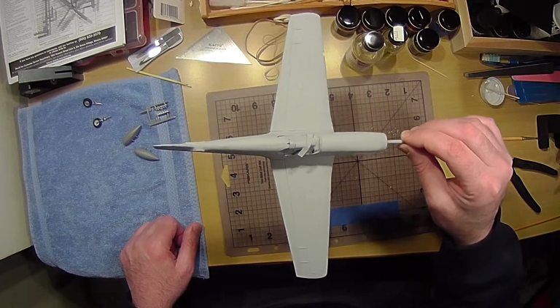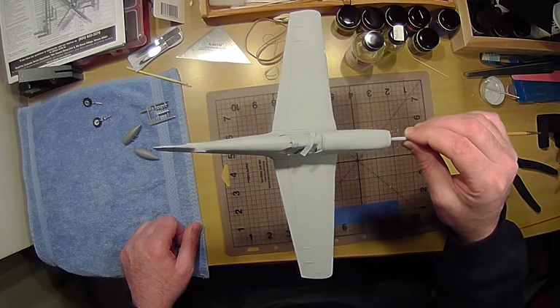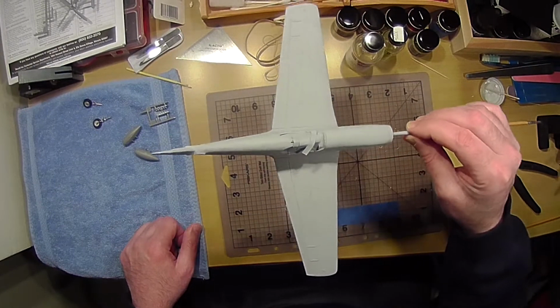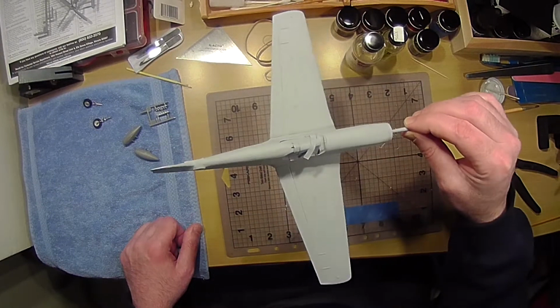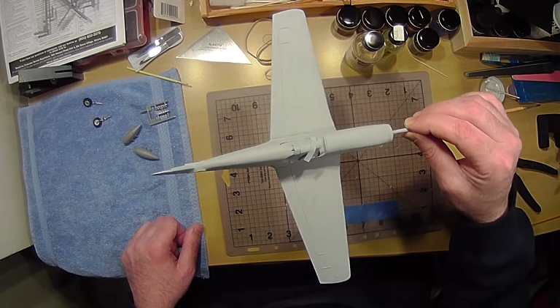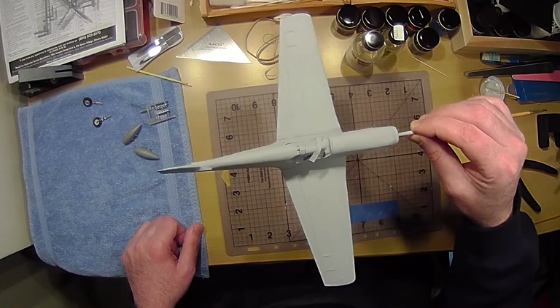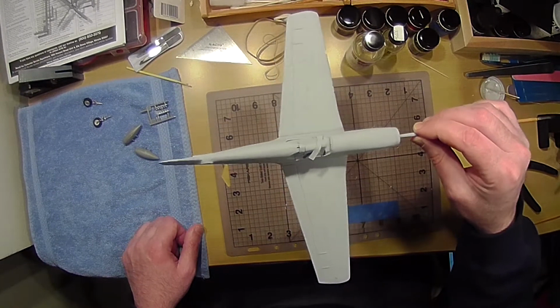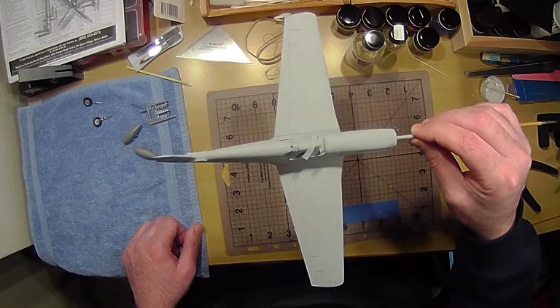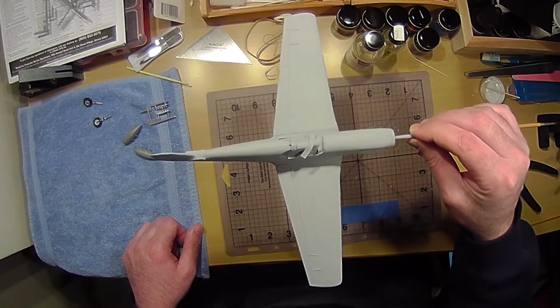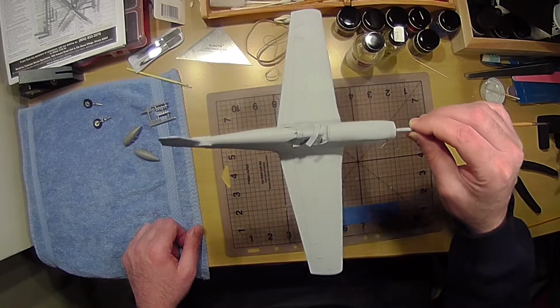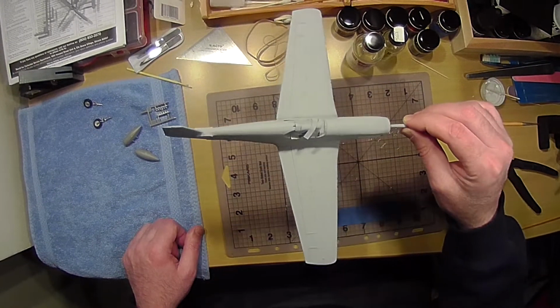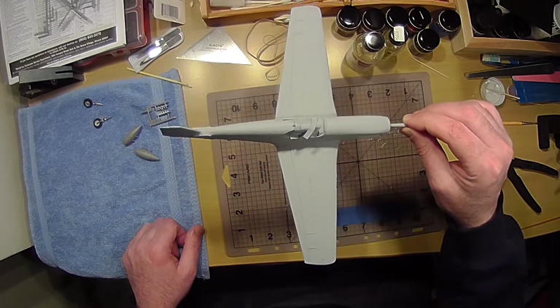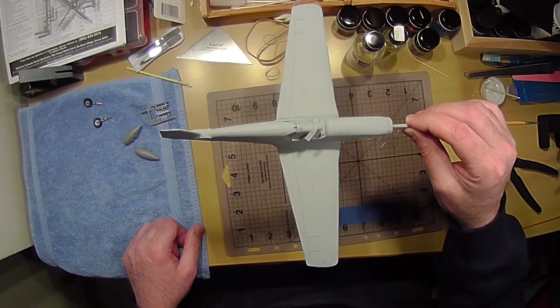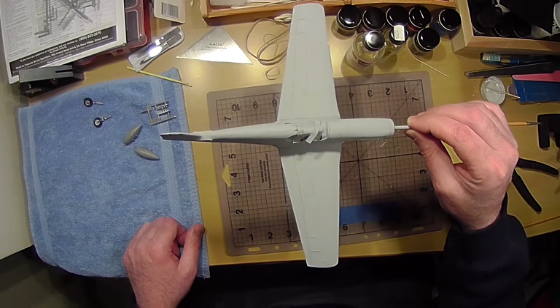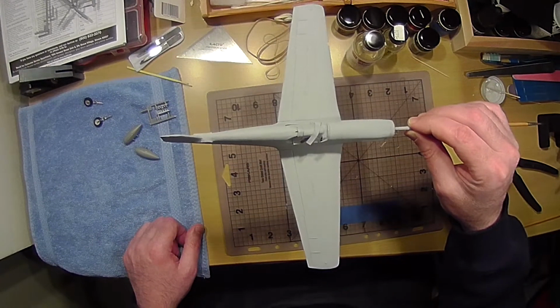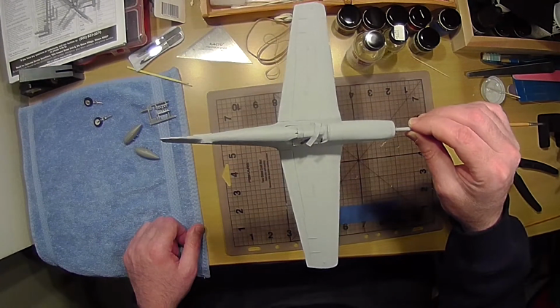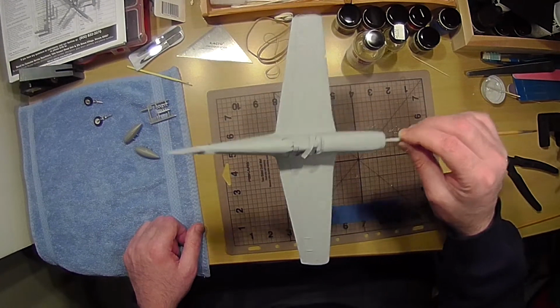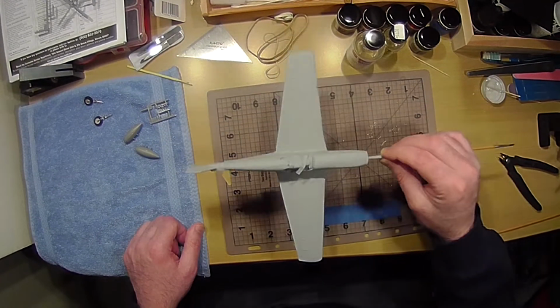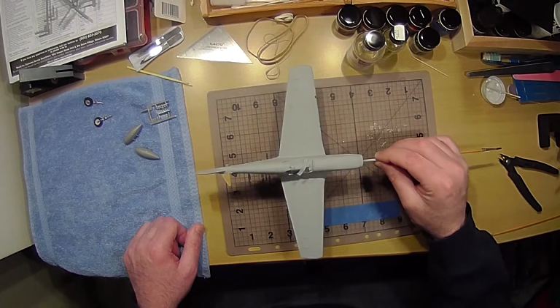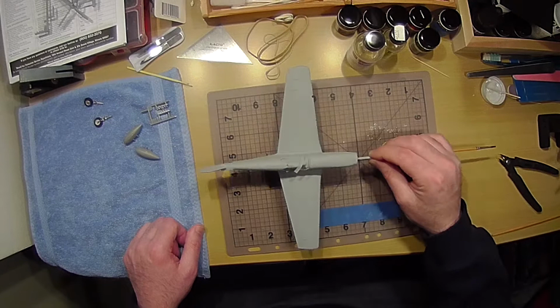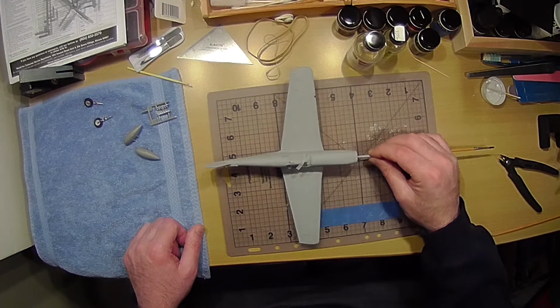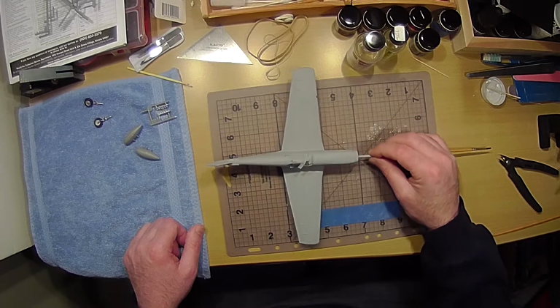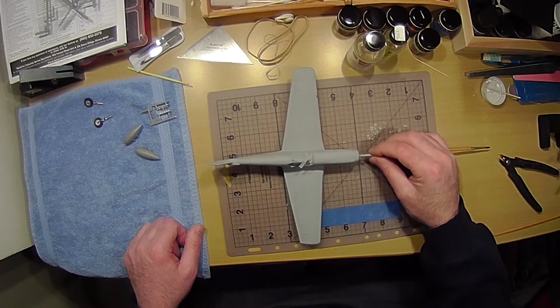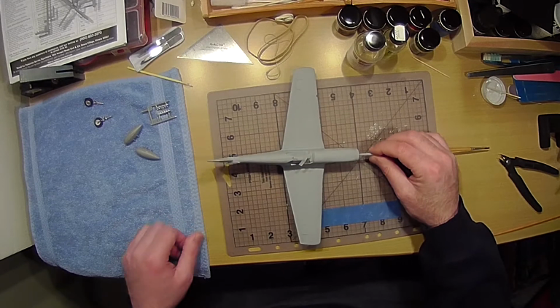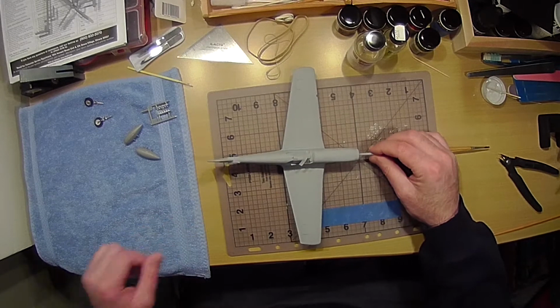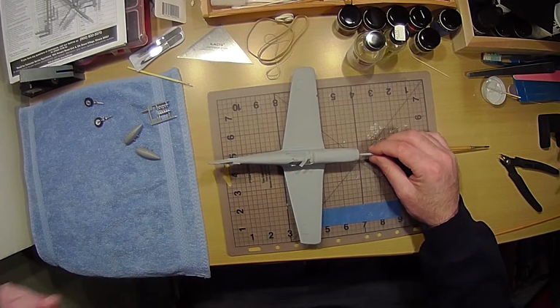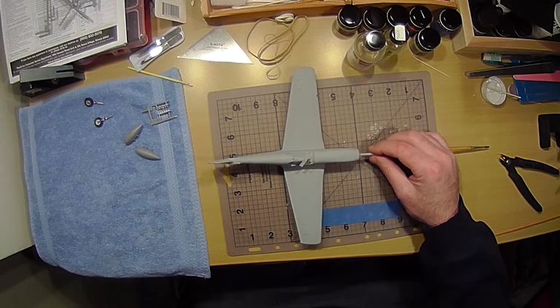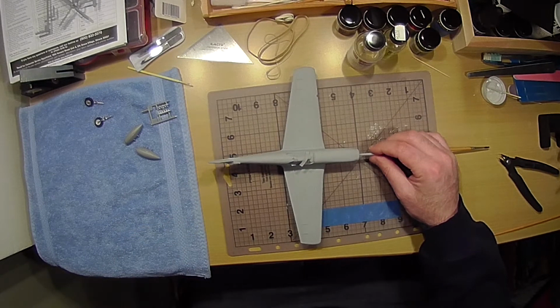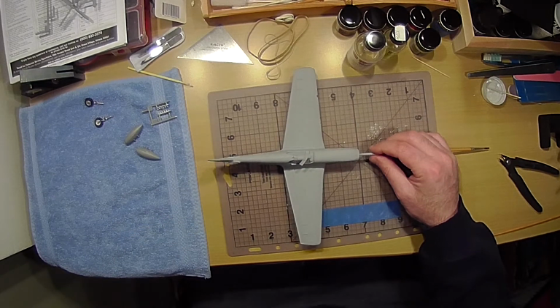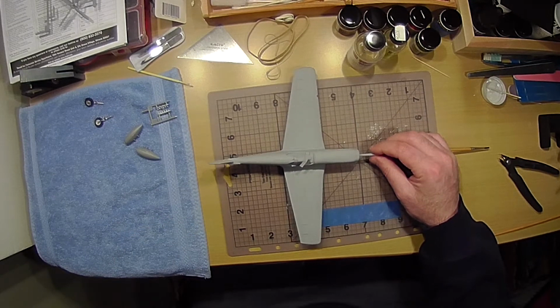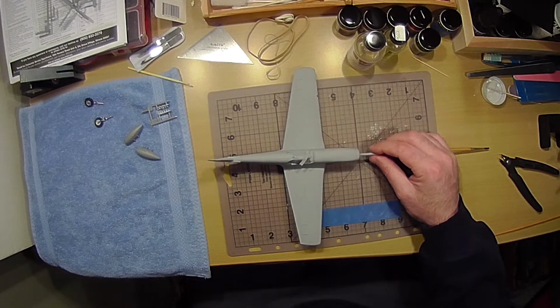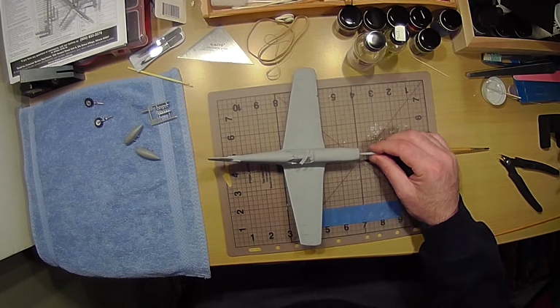We'll see how it goes with the sanding and if I feel I need to do any more putty on top of what I've already done or not. I just wanted to let you see it in primer — and that's it for now. Talk to you later.